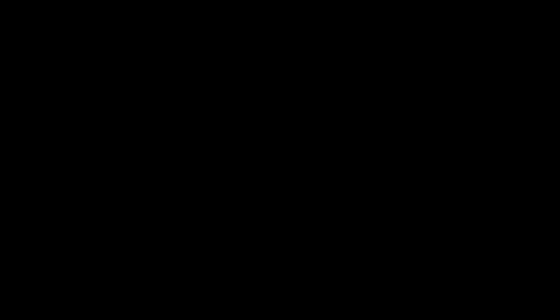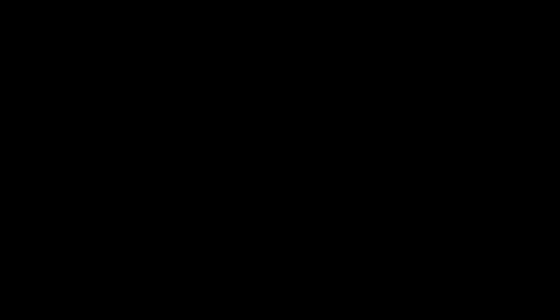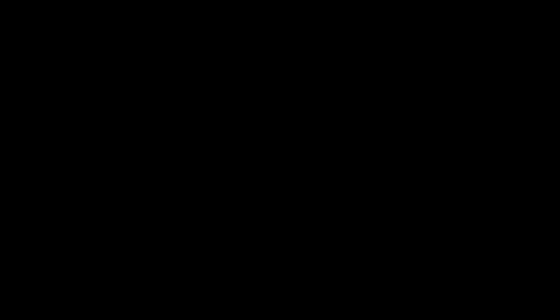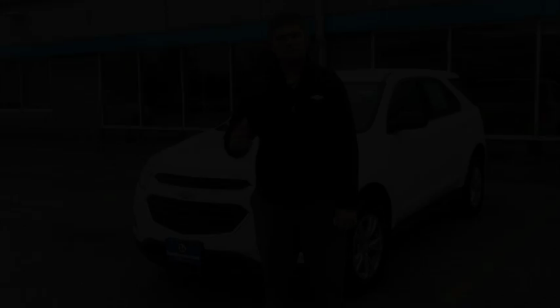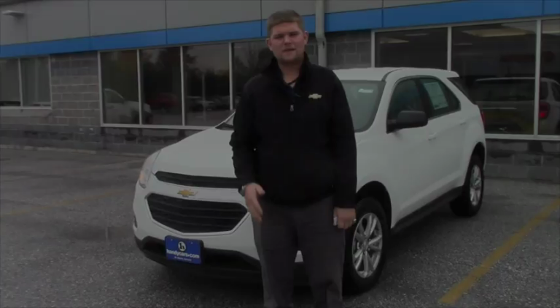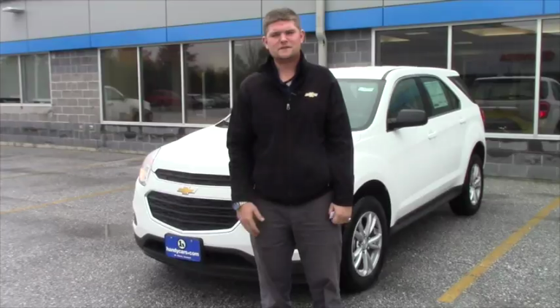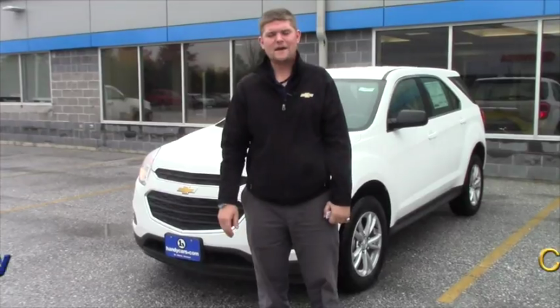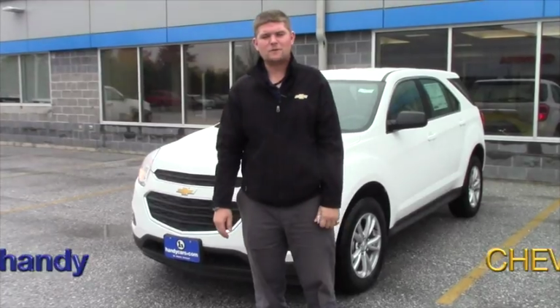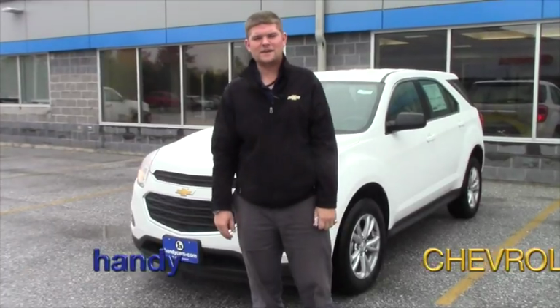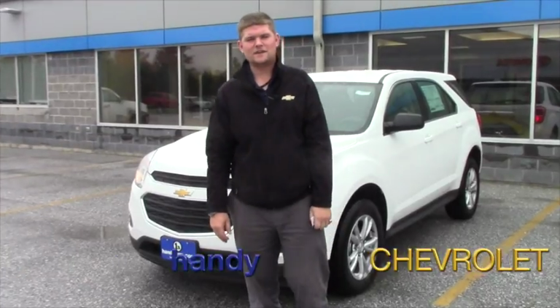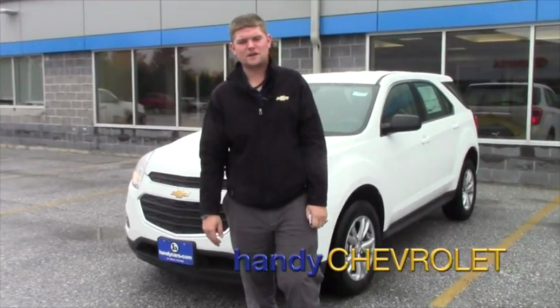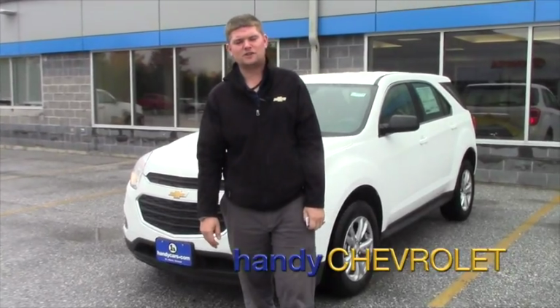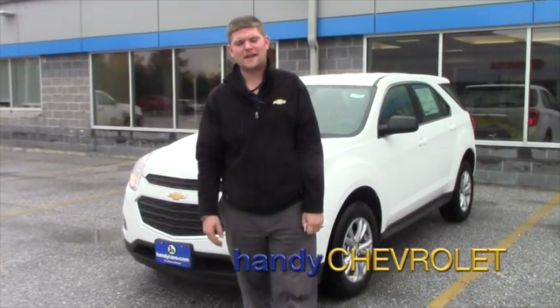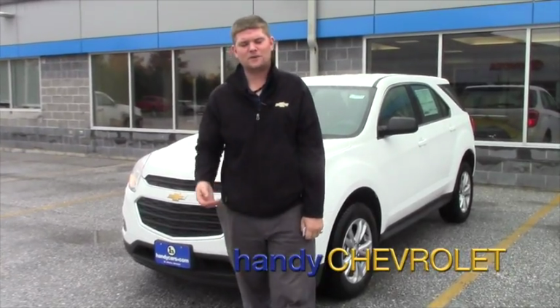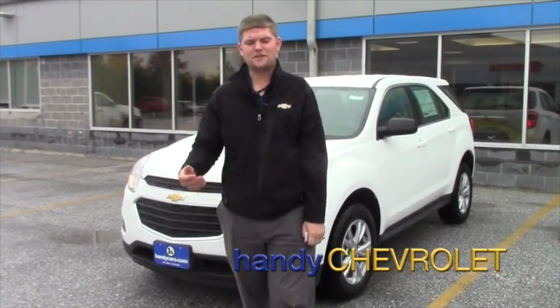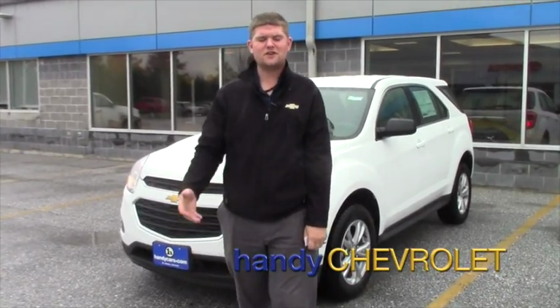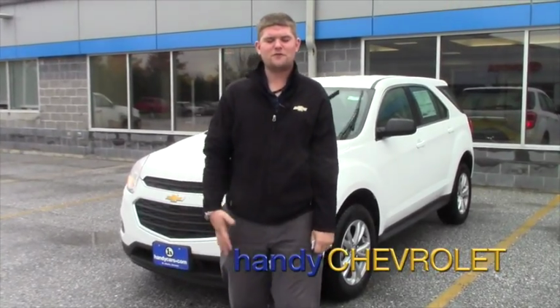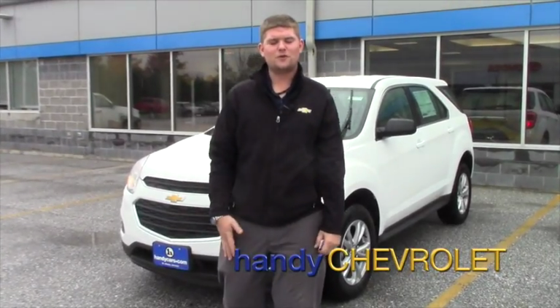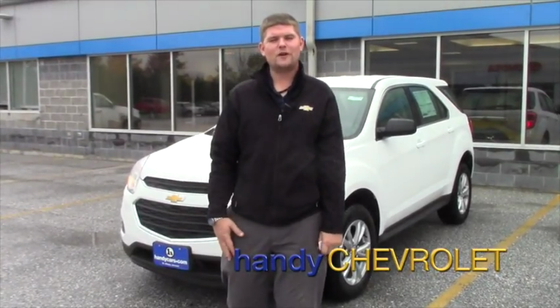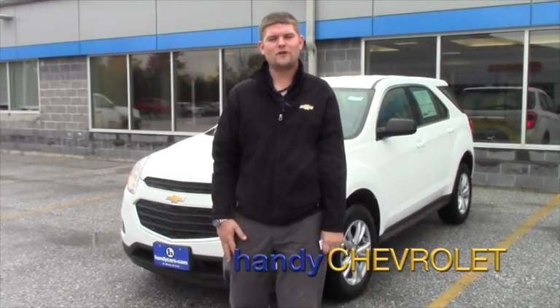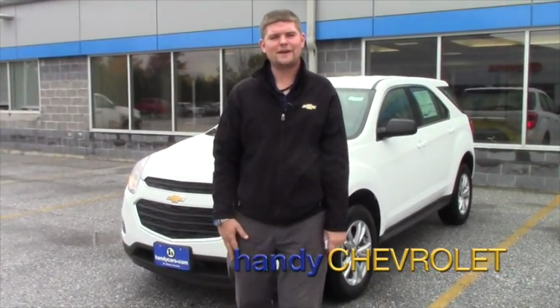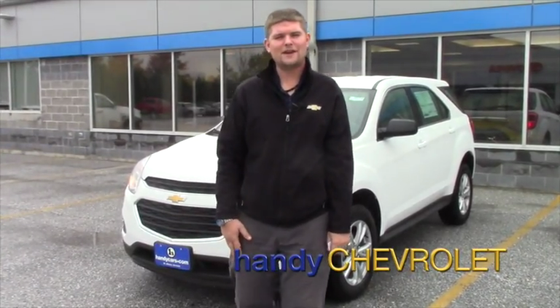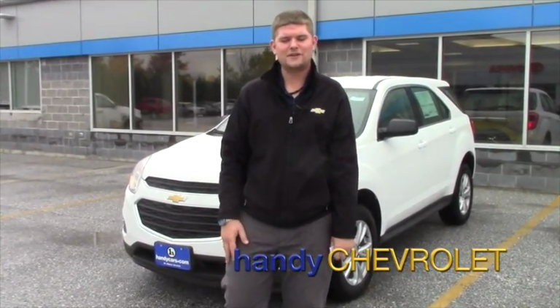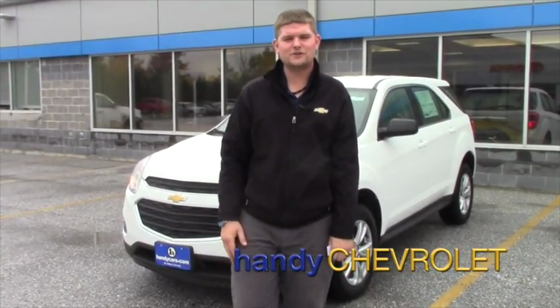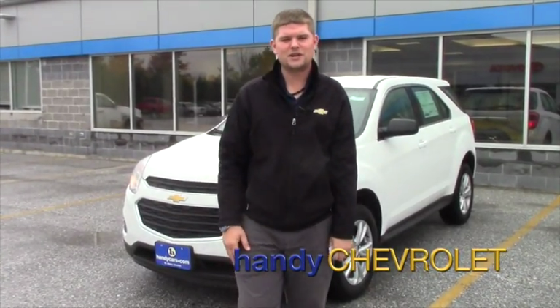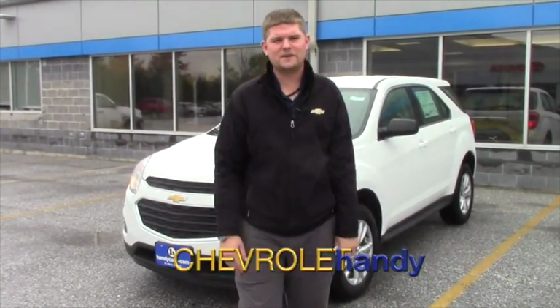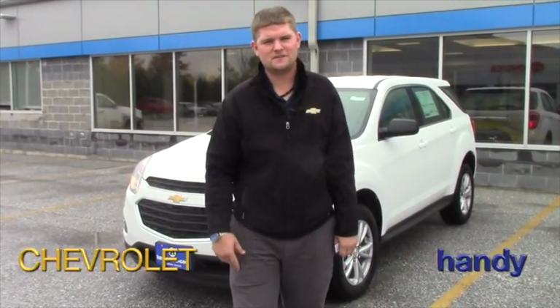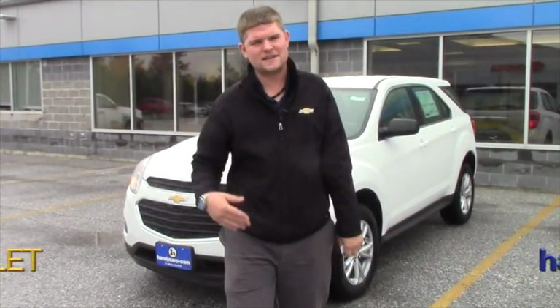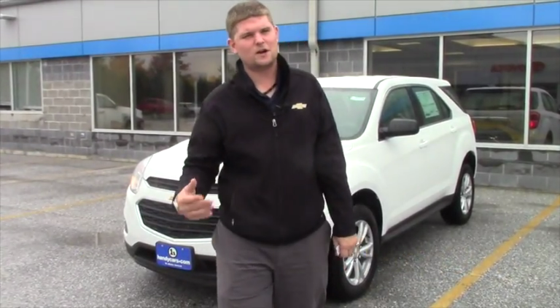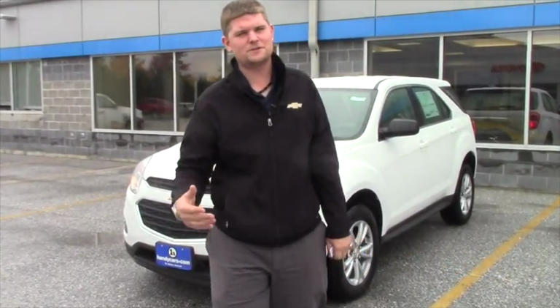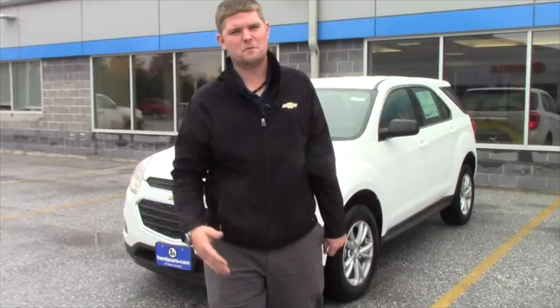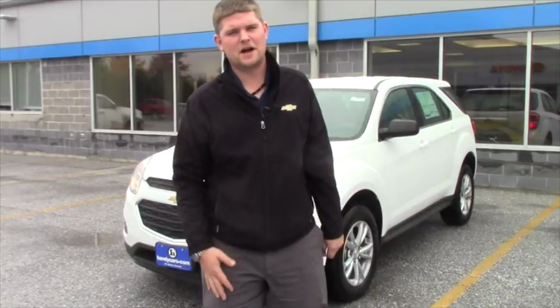Hey Beth, it's Matt with Handy Chevrolet. I want to thank you for inquiring at our dealership here in St. Albans, Vermont.